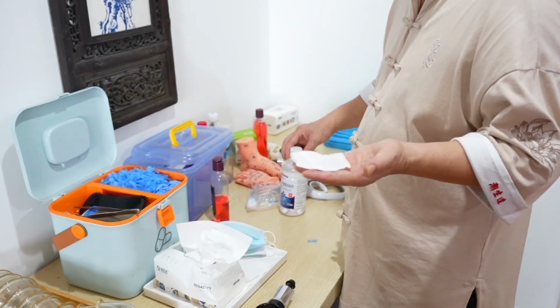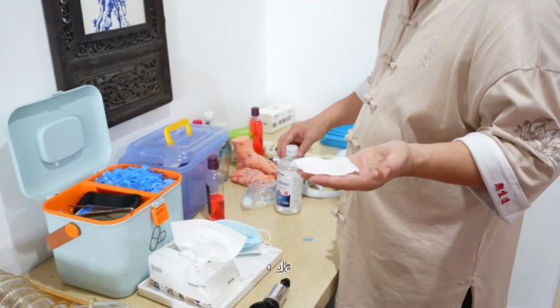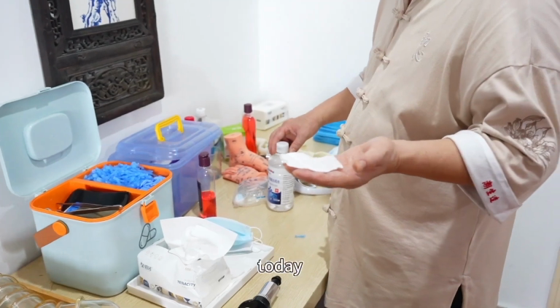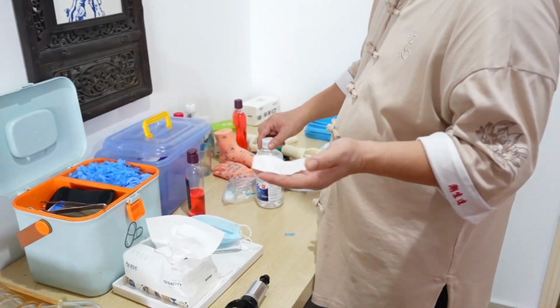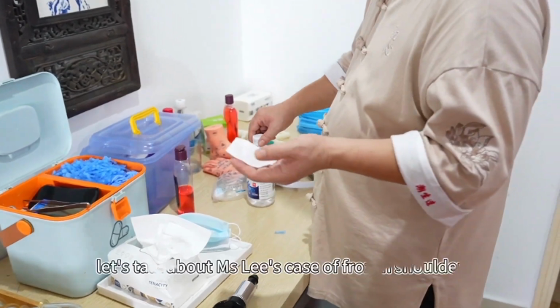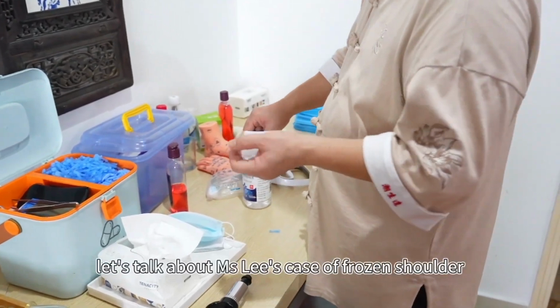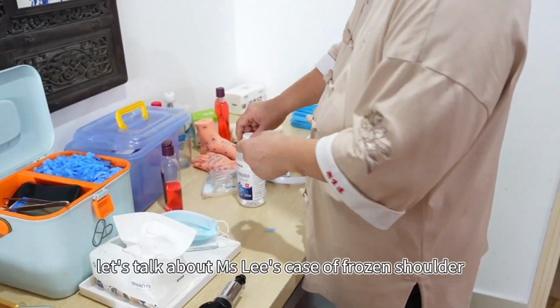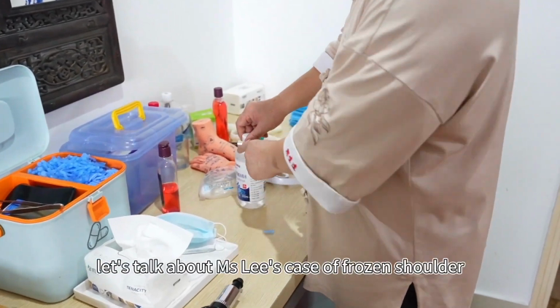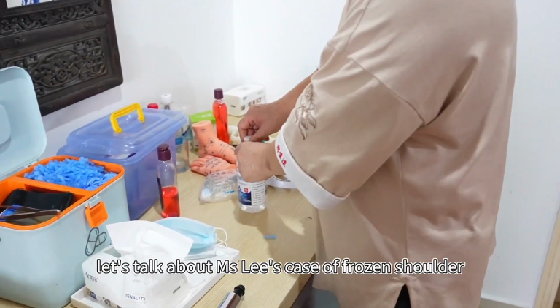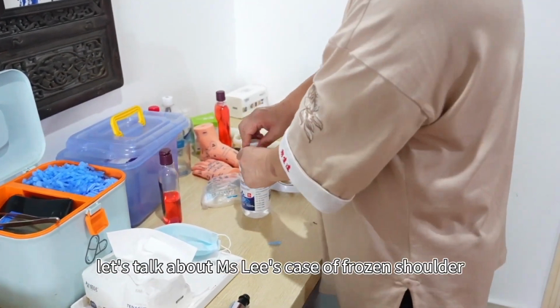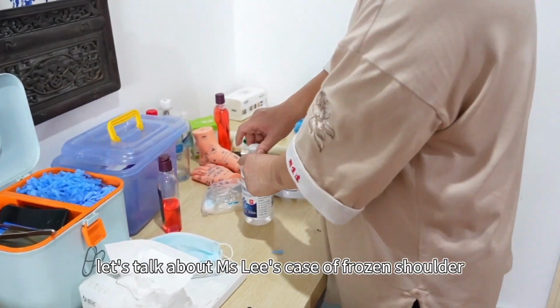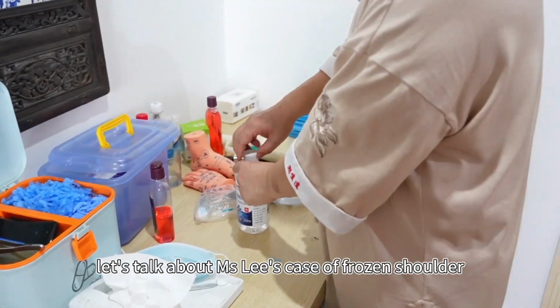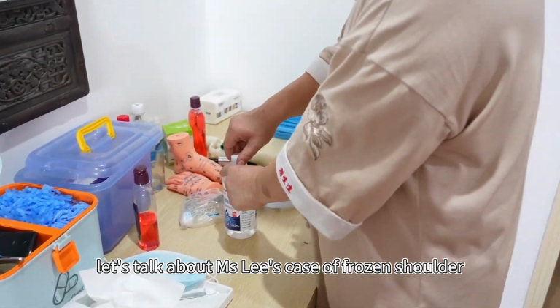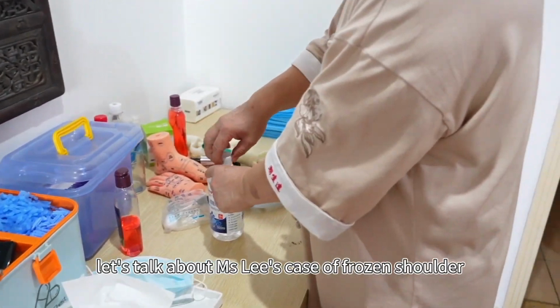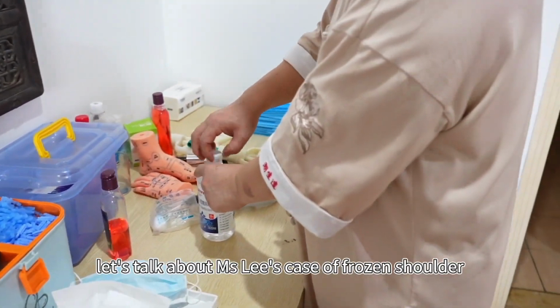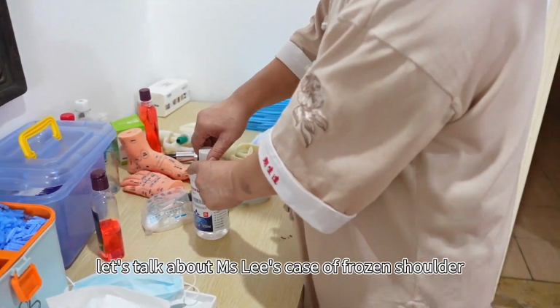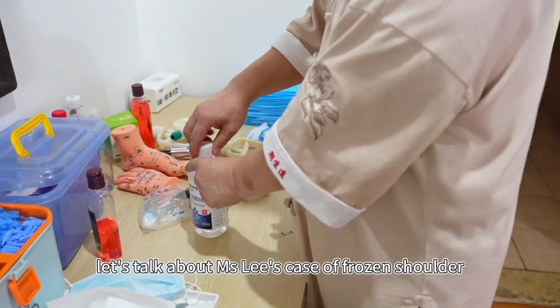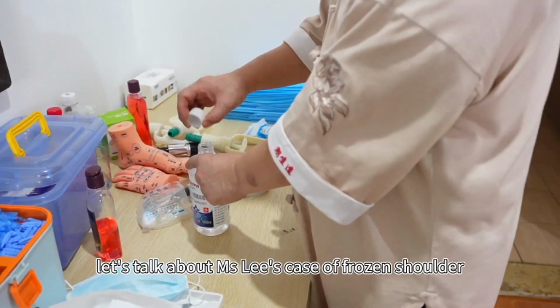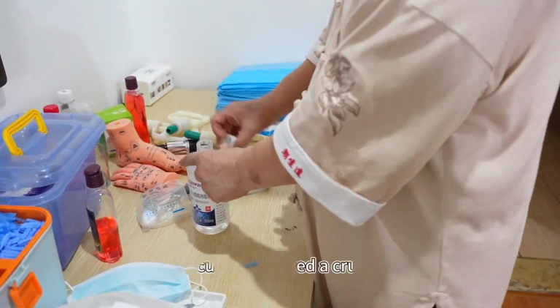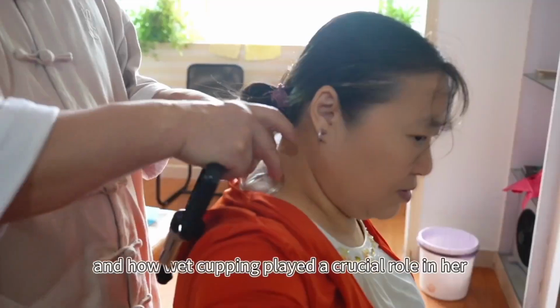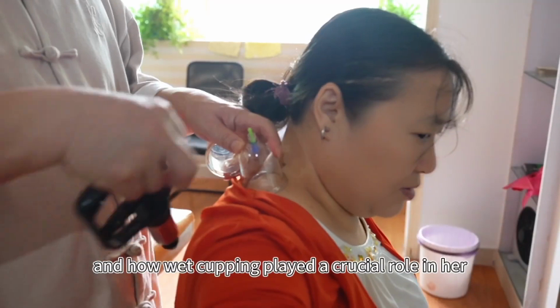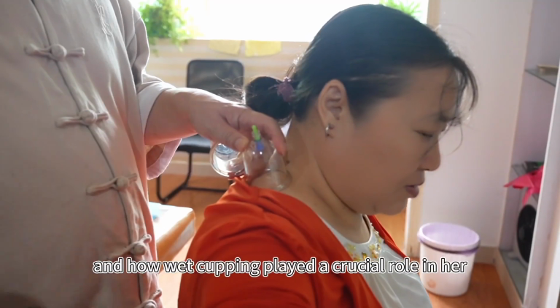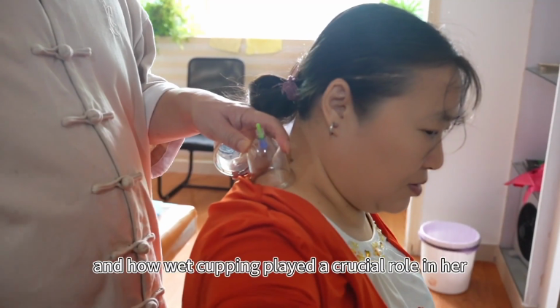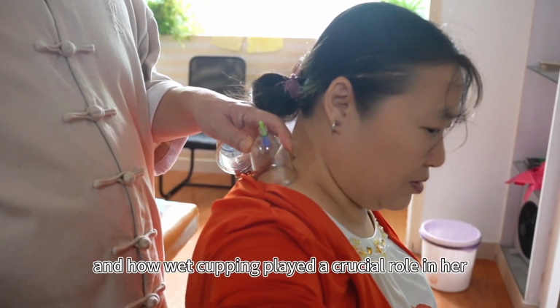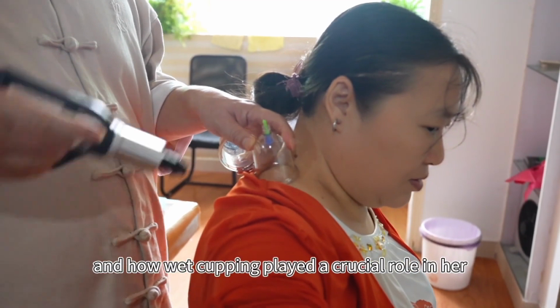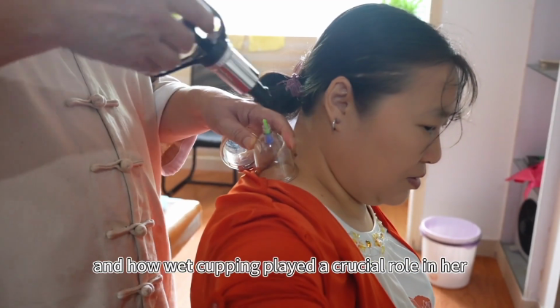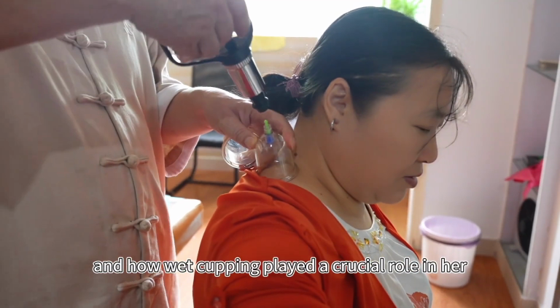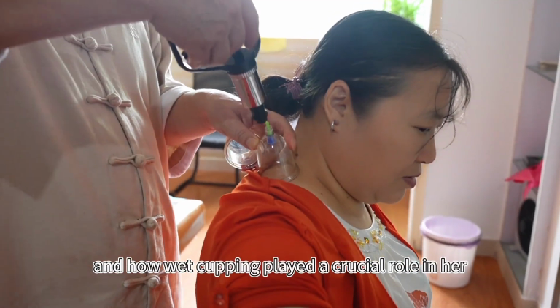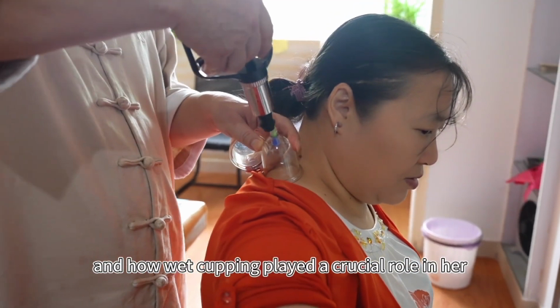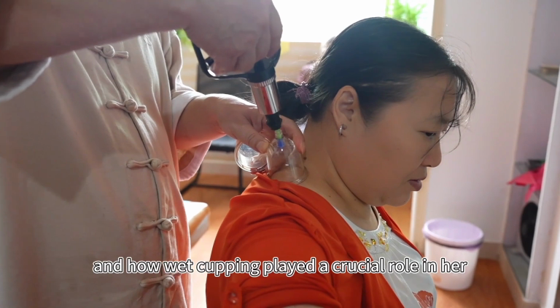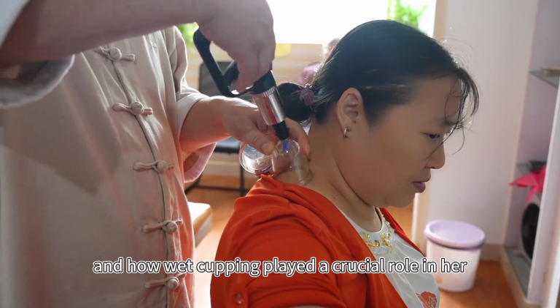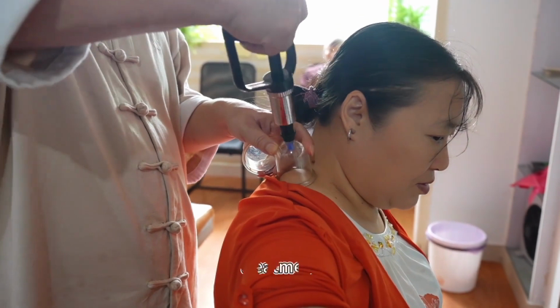Today, let's talk about Ms. Li's case of frozen shoulder and how wet cupping played a crucial role in her treatment.